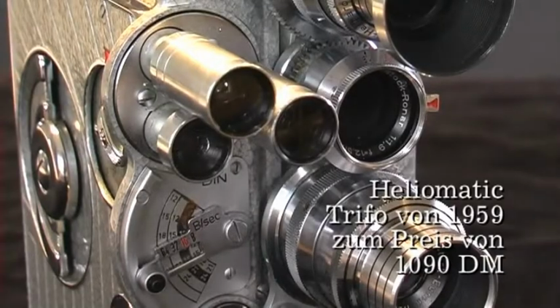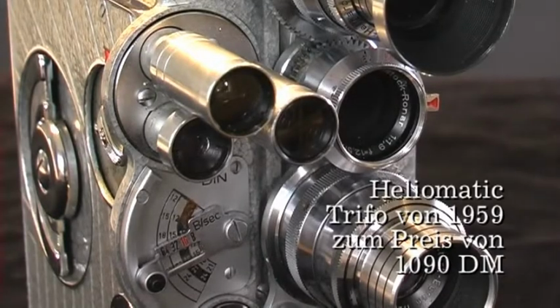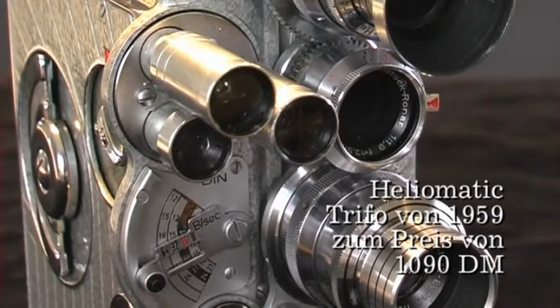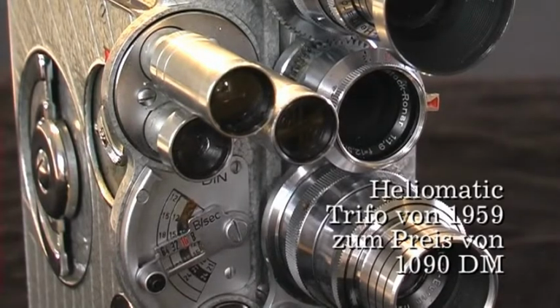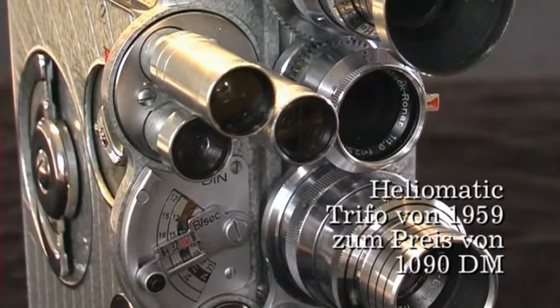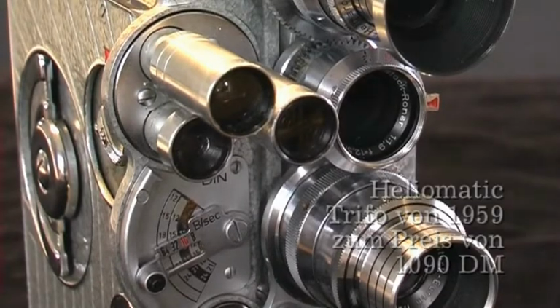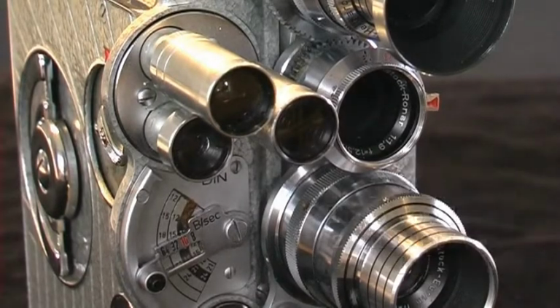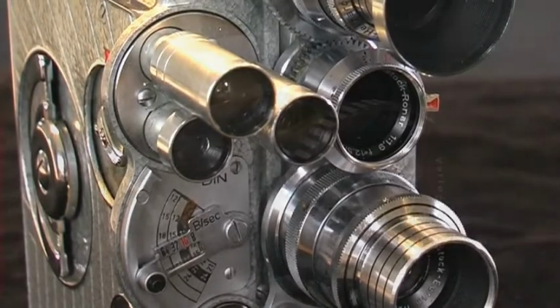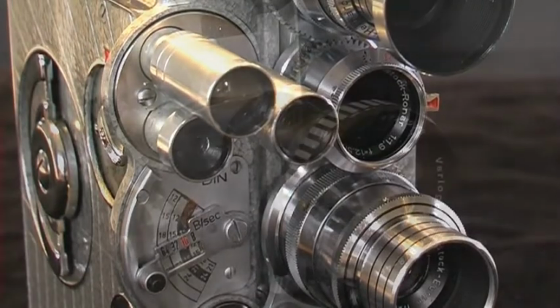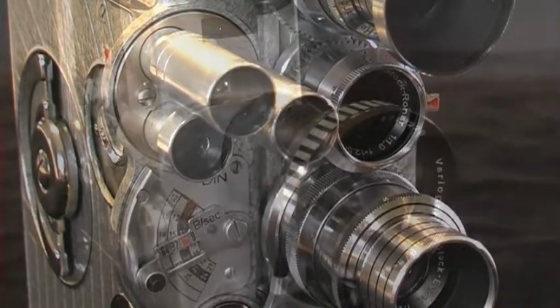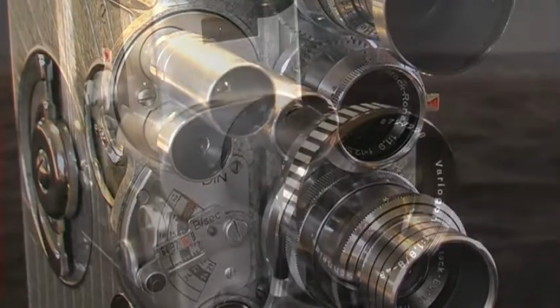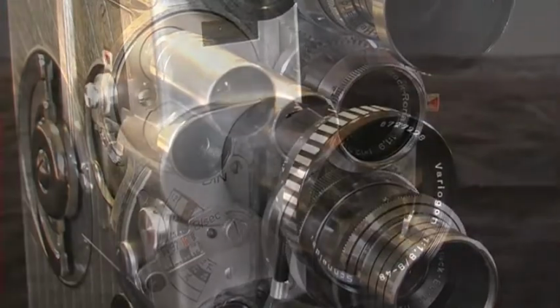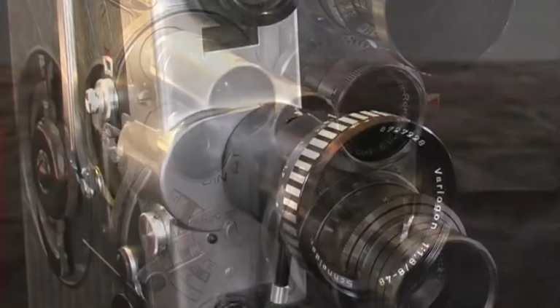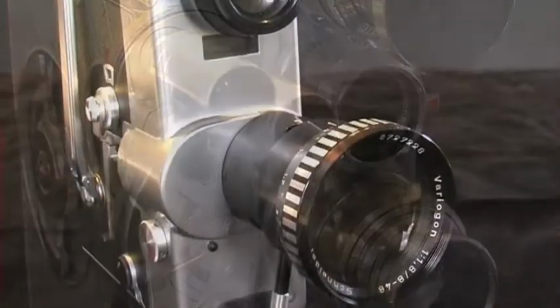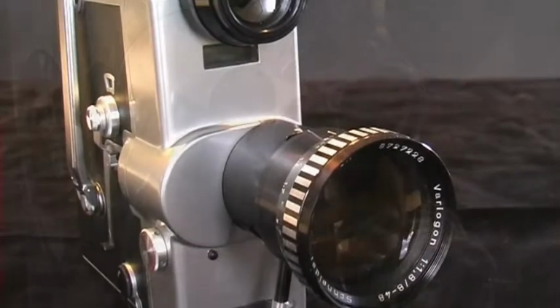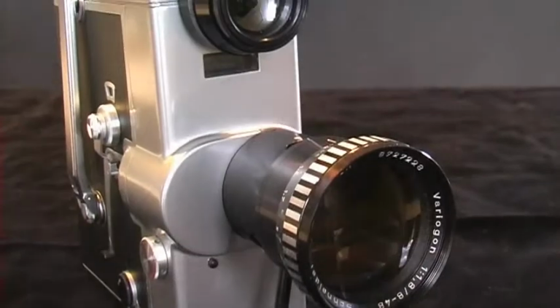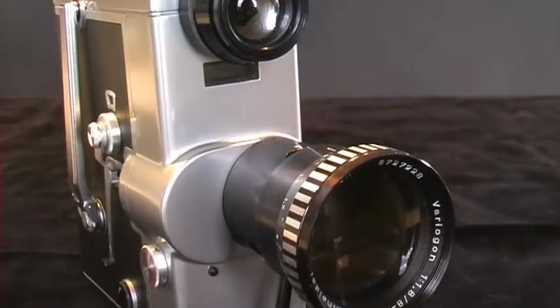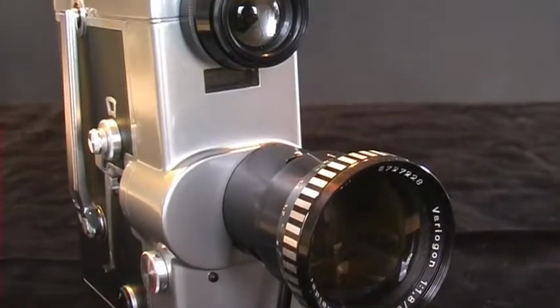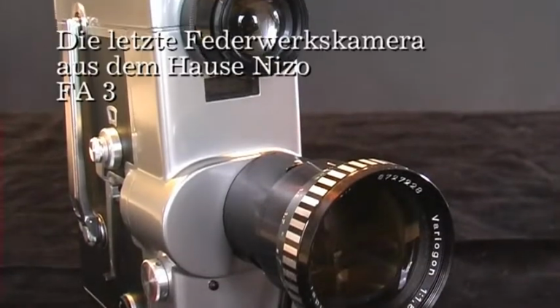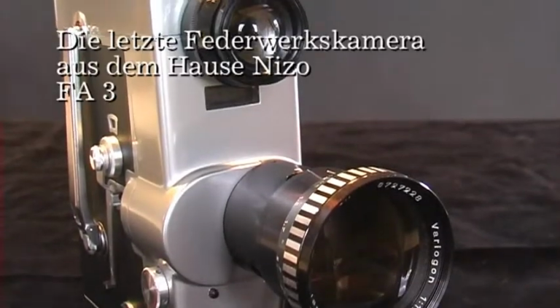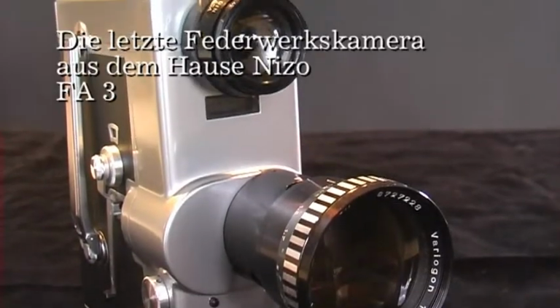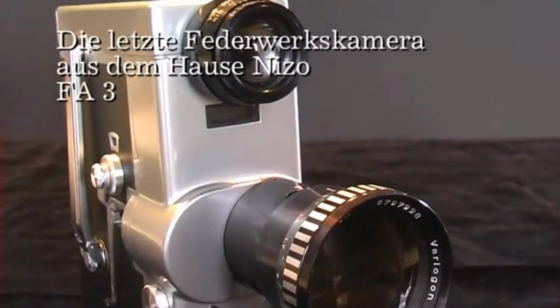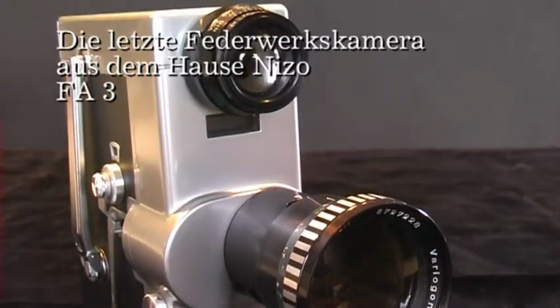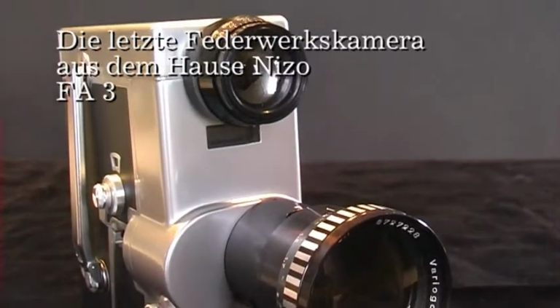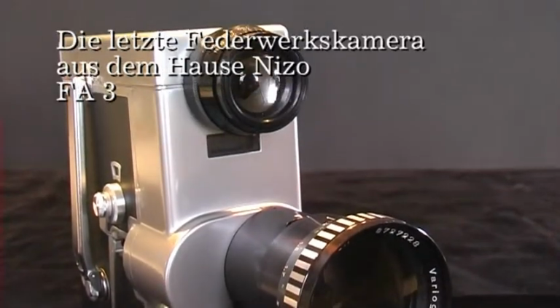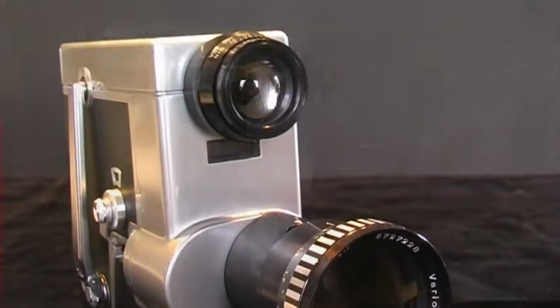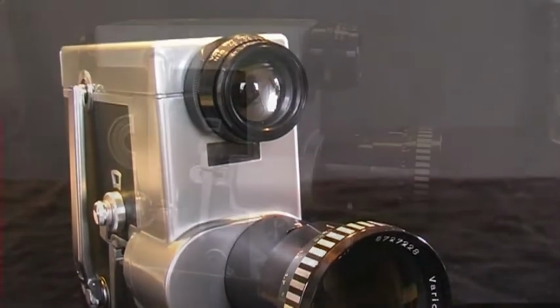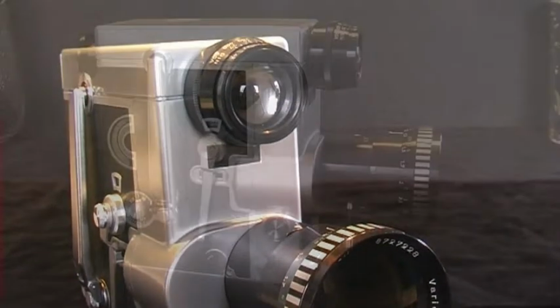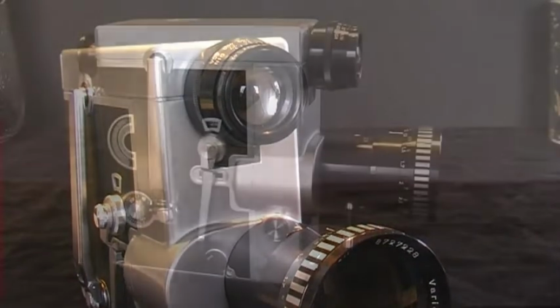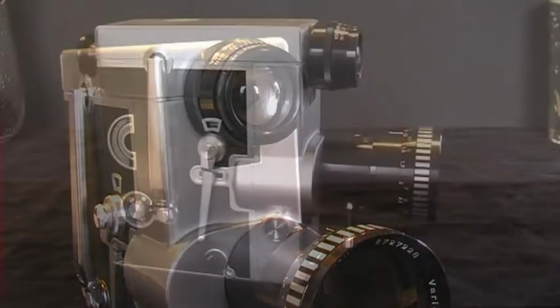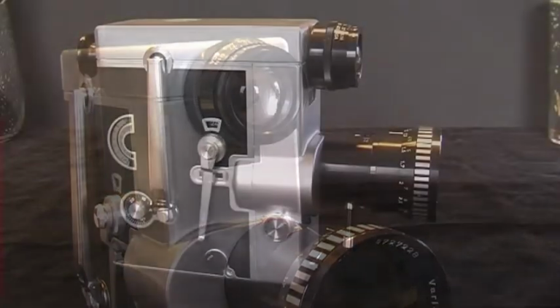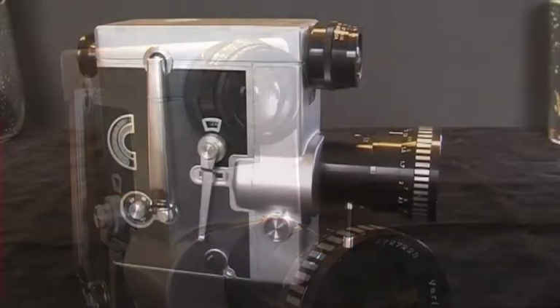Die aufwändigste und schönste Kamera von Nizo, die Heliomatik Trivo mit drei Objektiven.